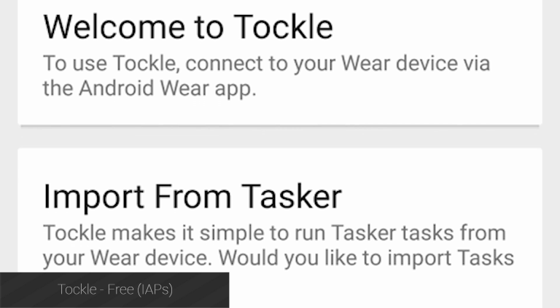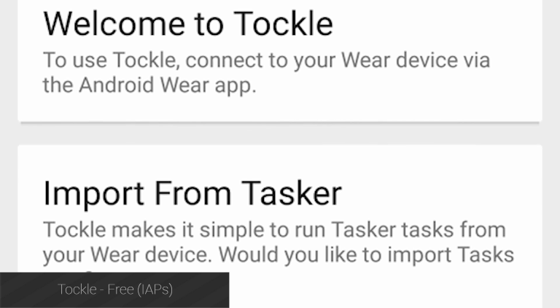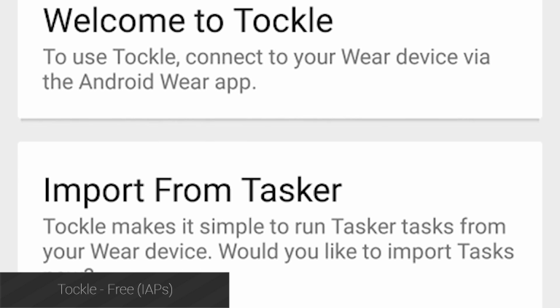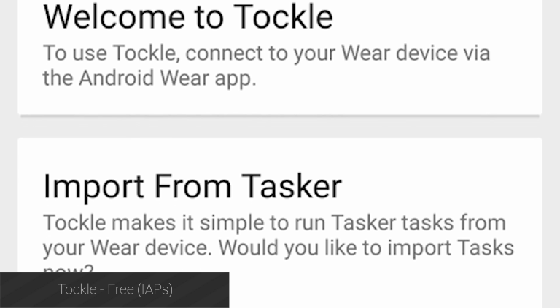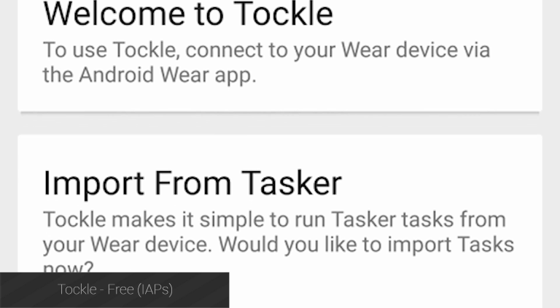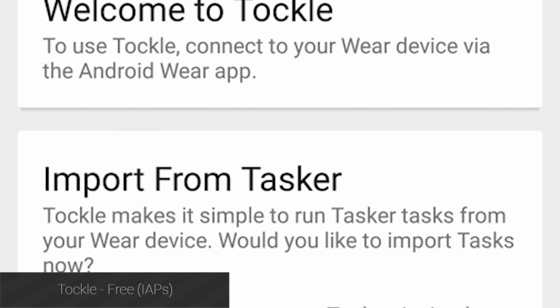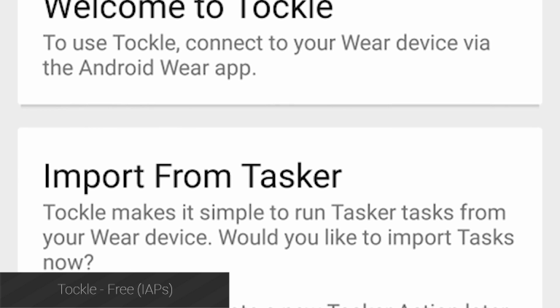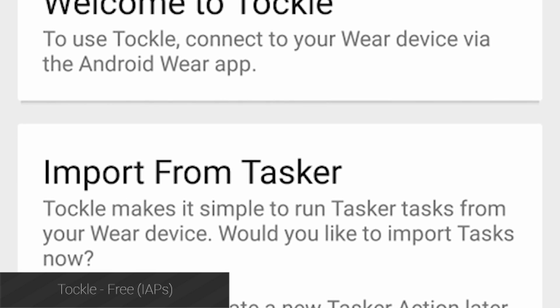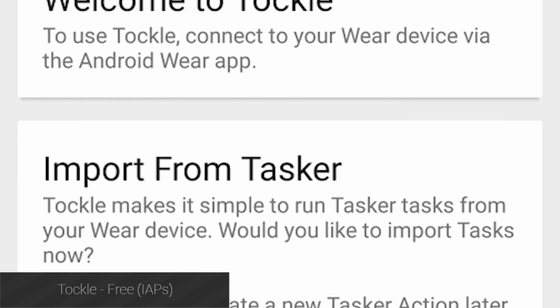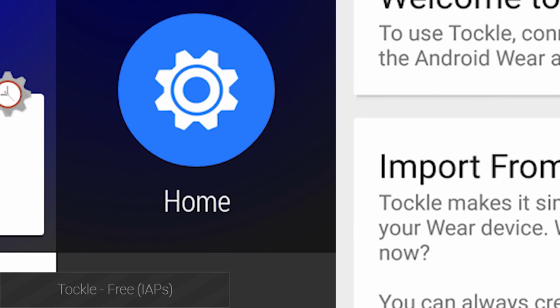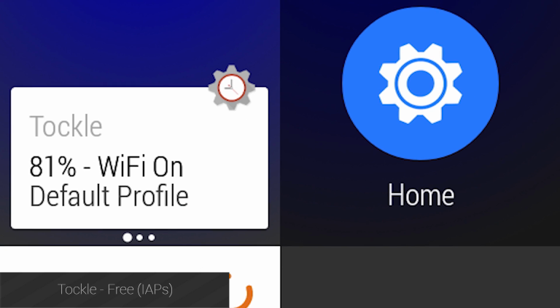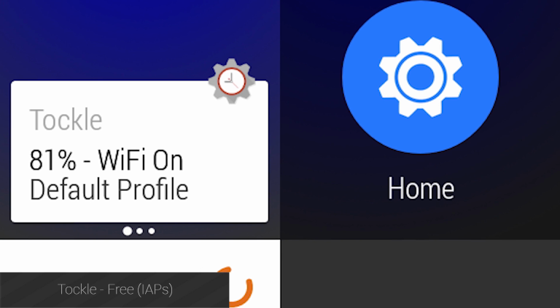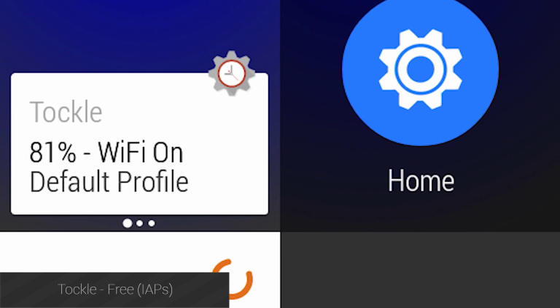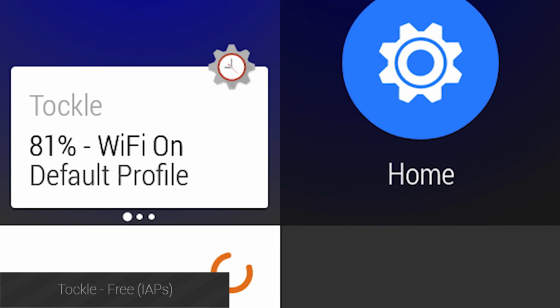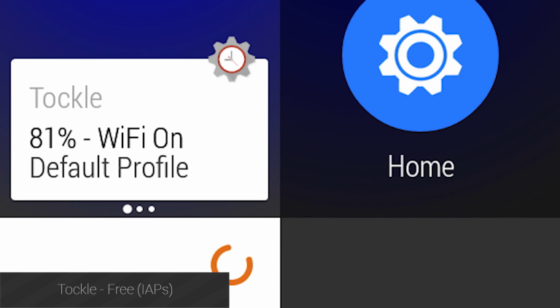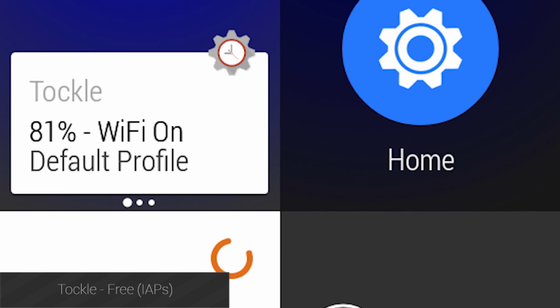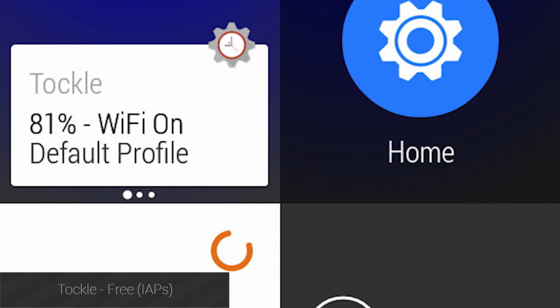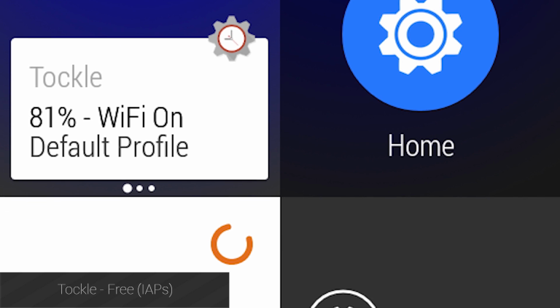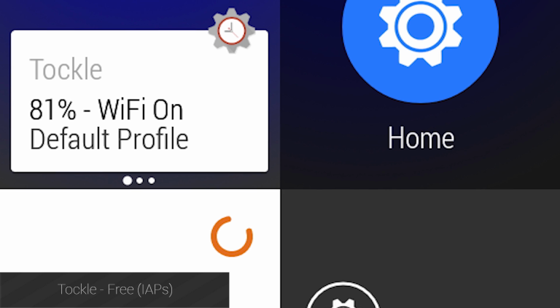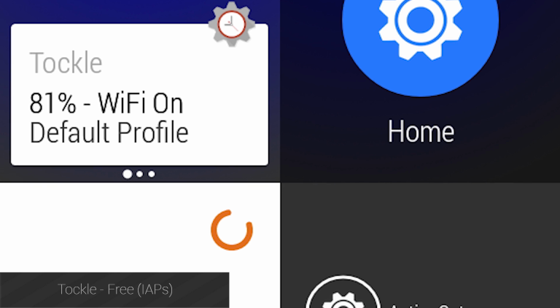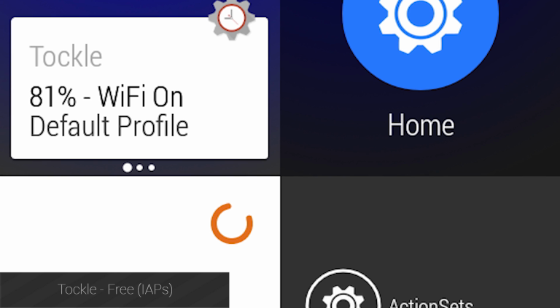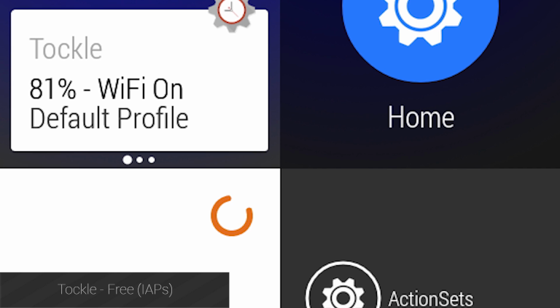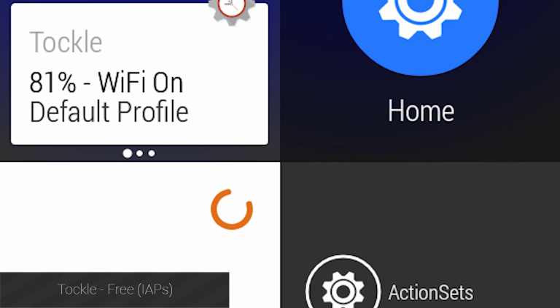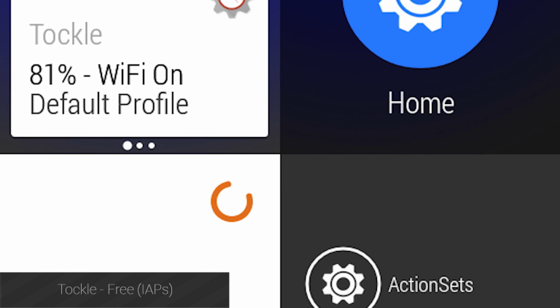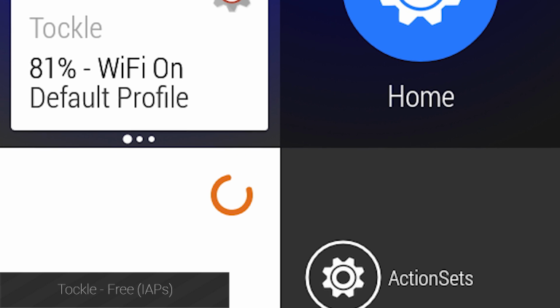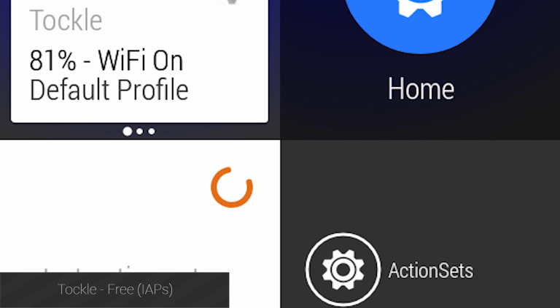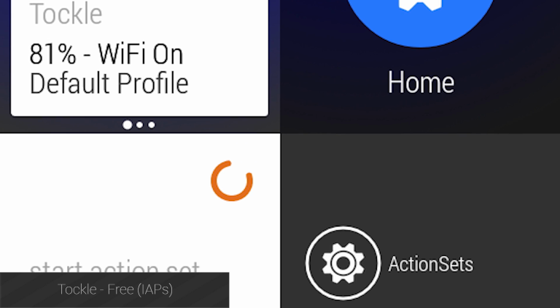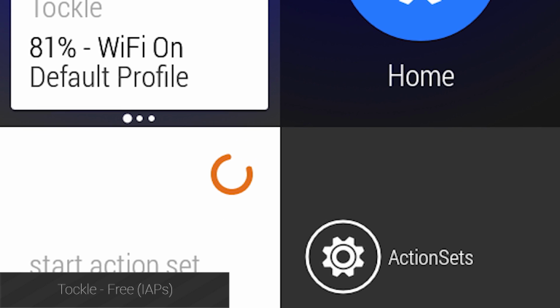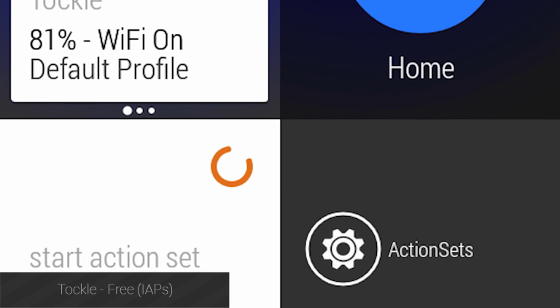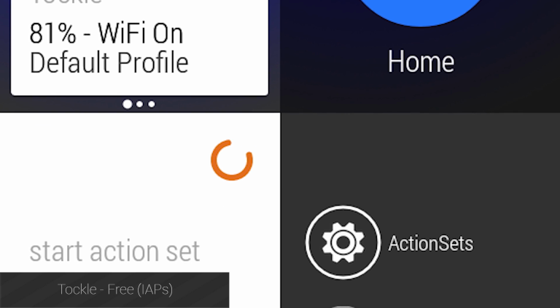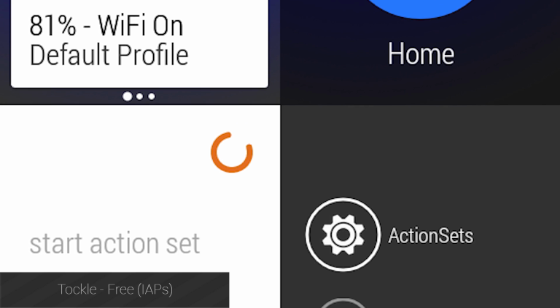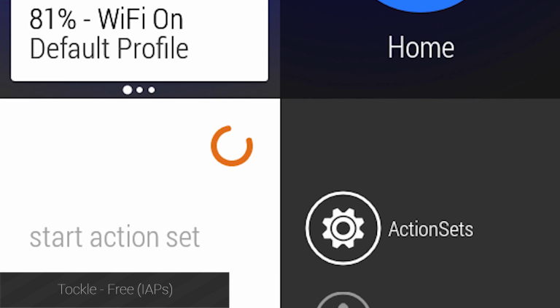Tockle is a command center application for Android Wear that lets you do some fun stuff with your phone, including turning Wi-Fi on and off and sending SMS messages. There is also Tasker support if you use Tasker.